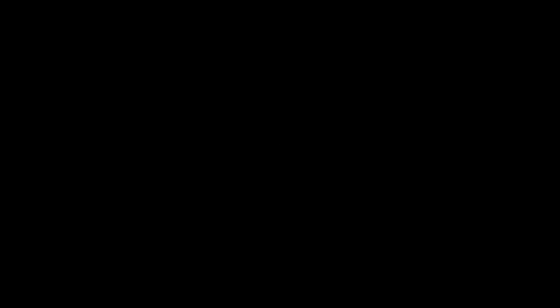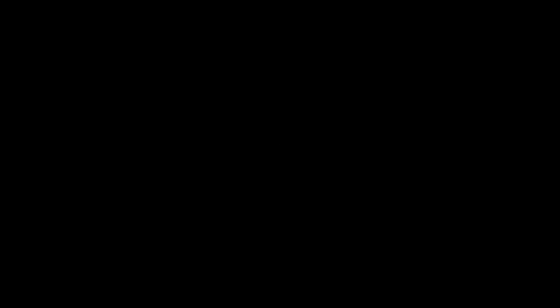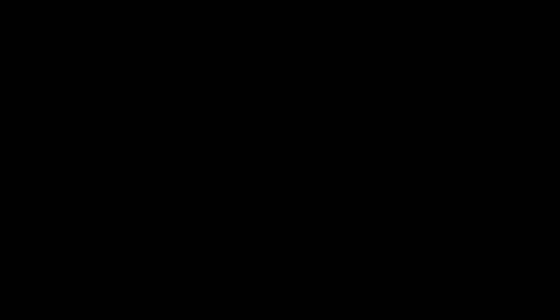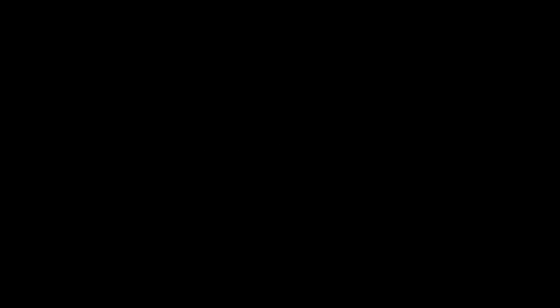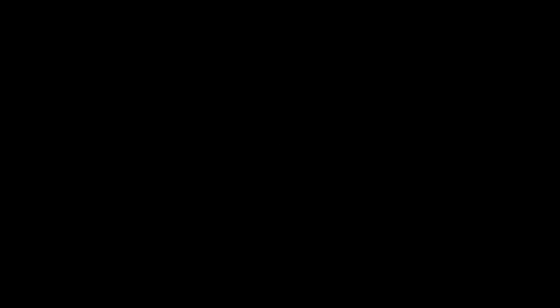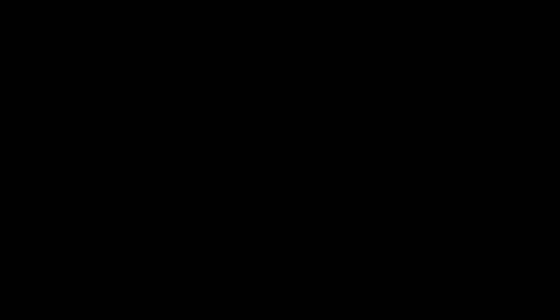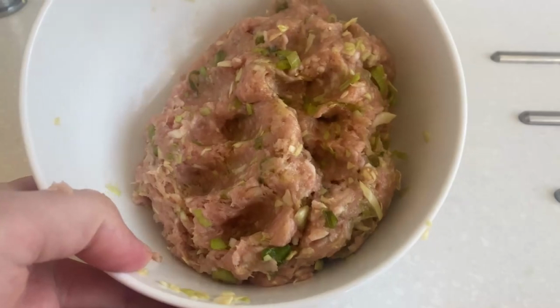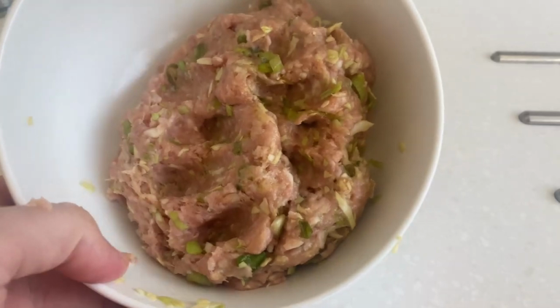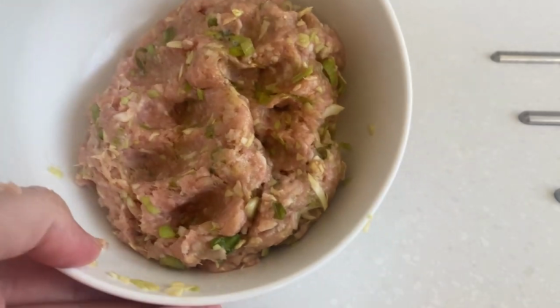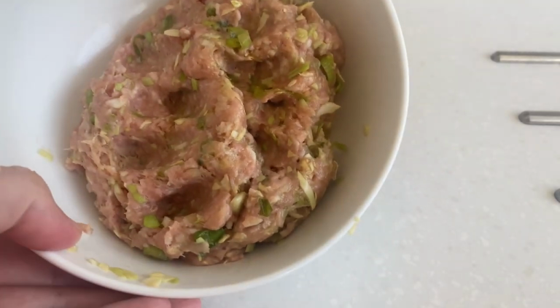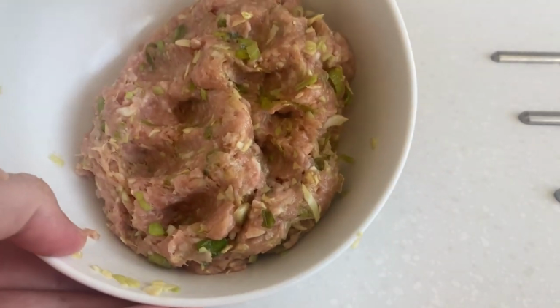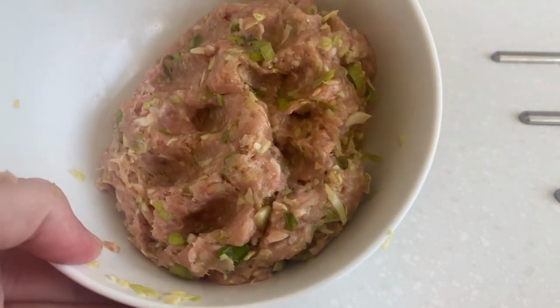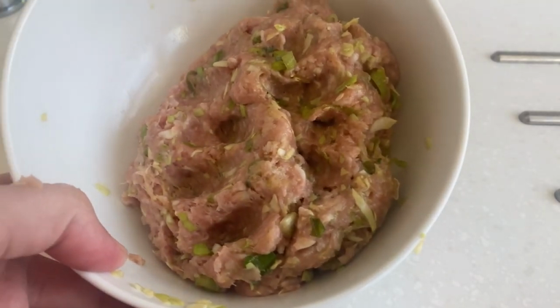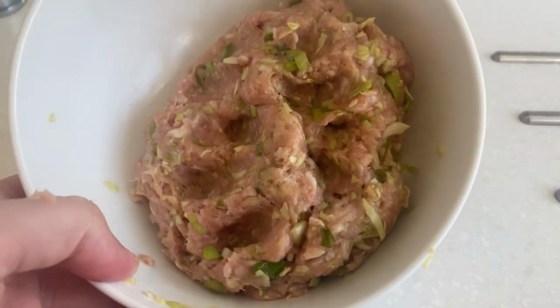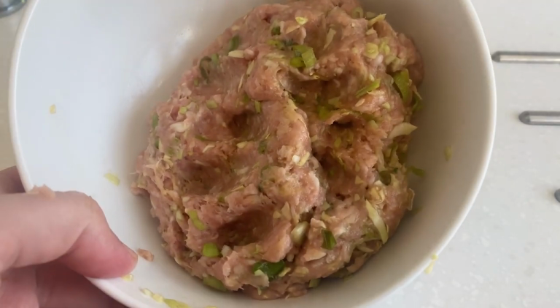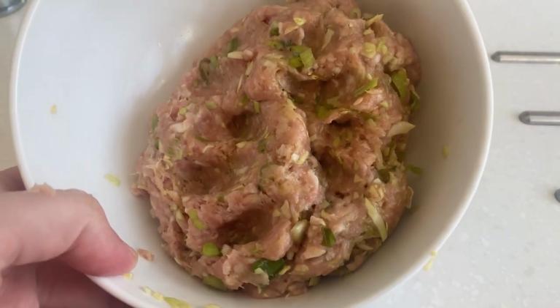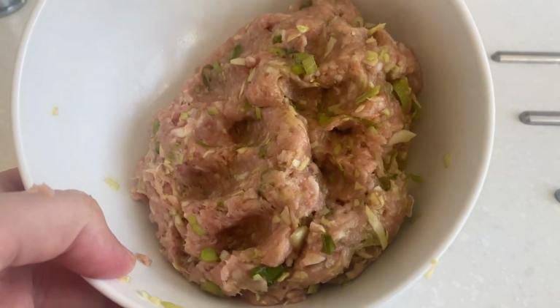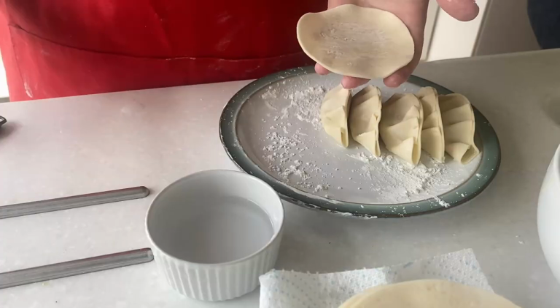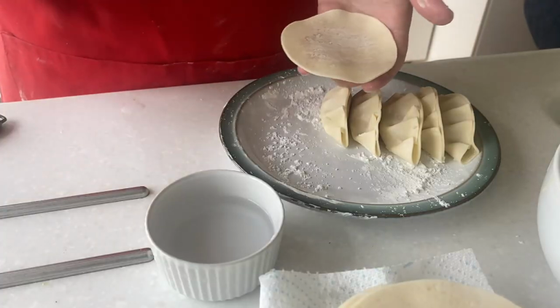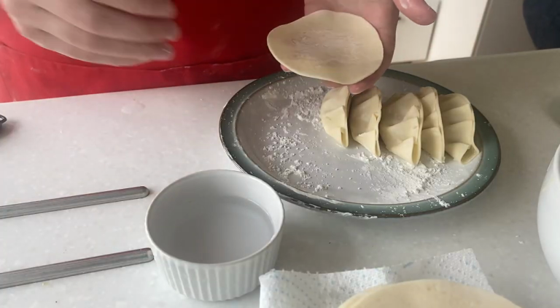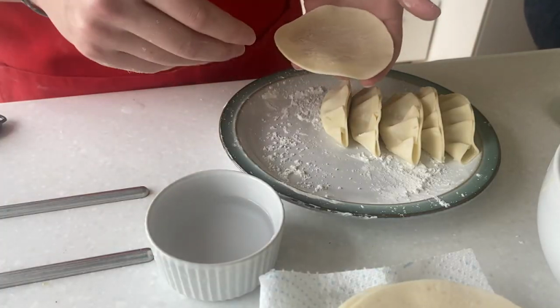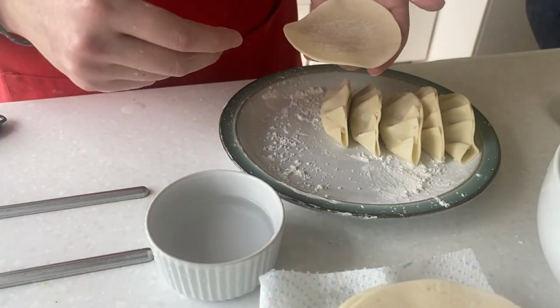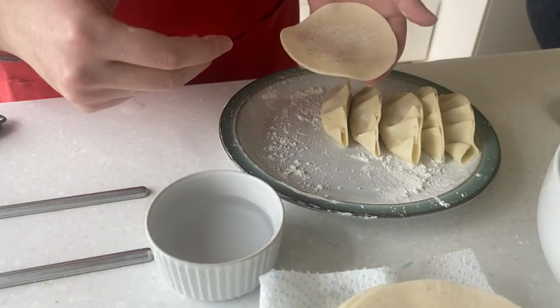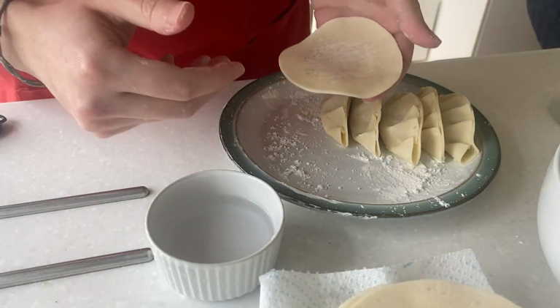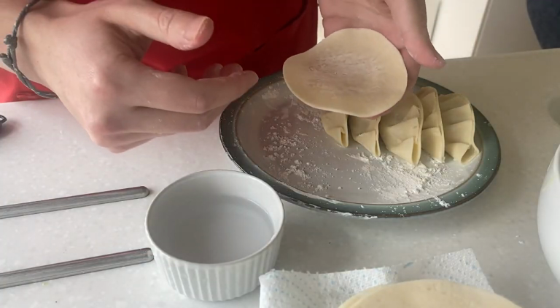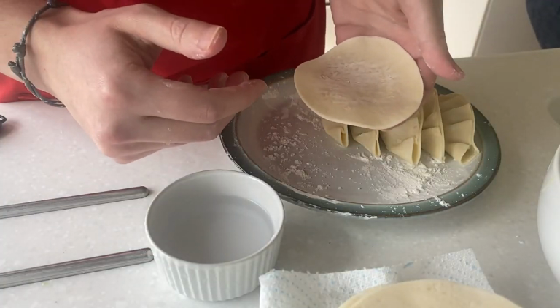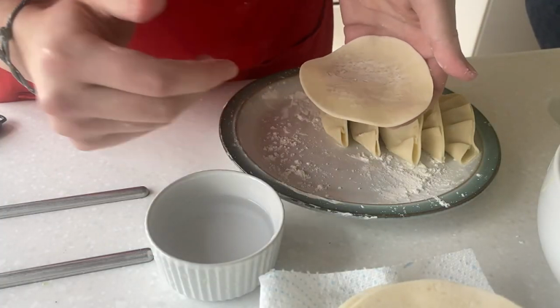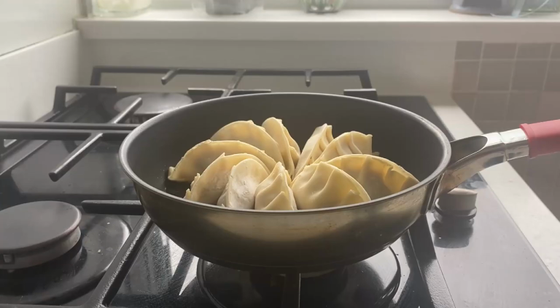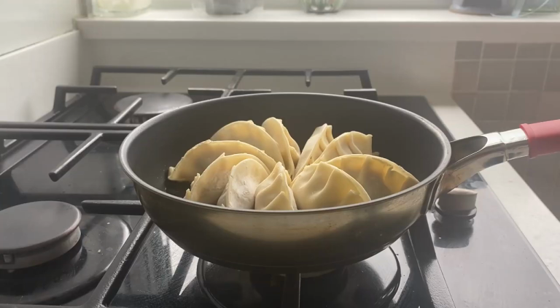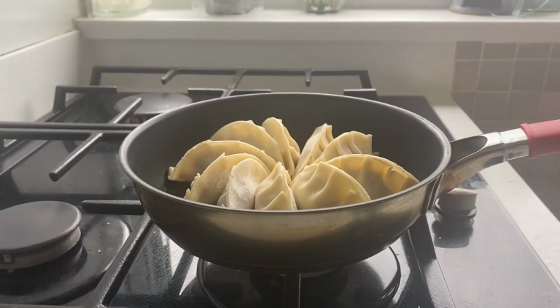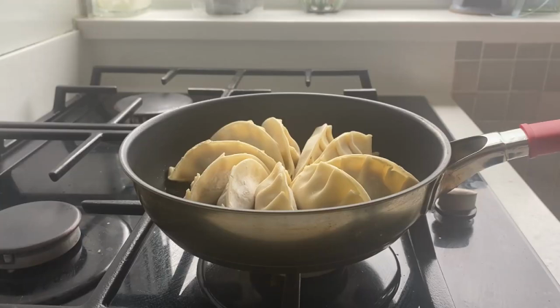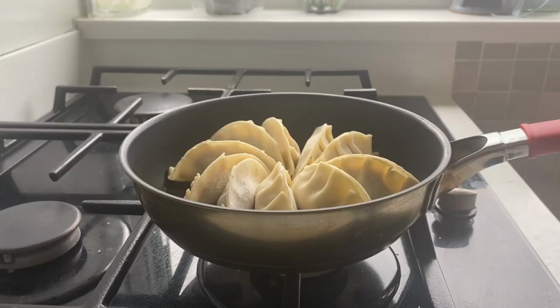We're going to break down the cooking into three parts: the filling, the wrapping, and the cooking.